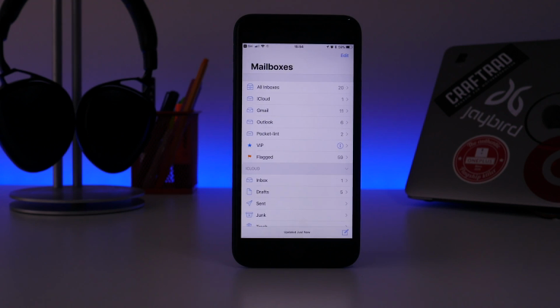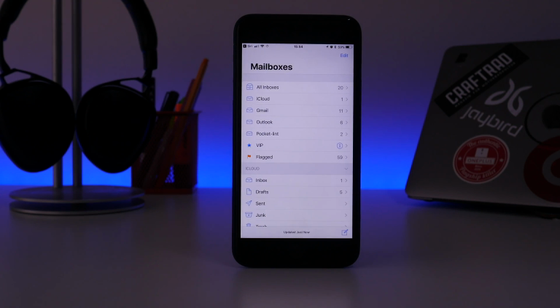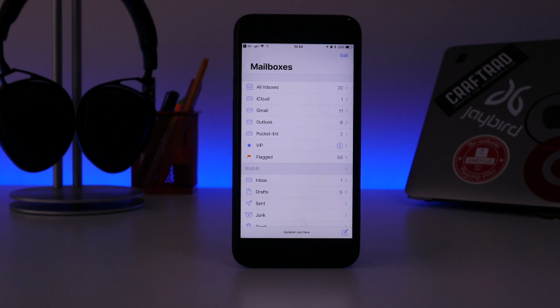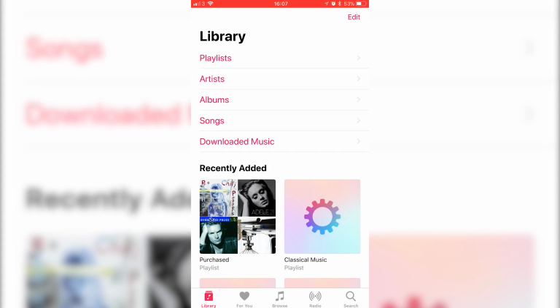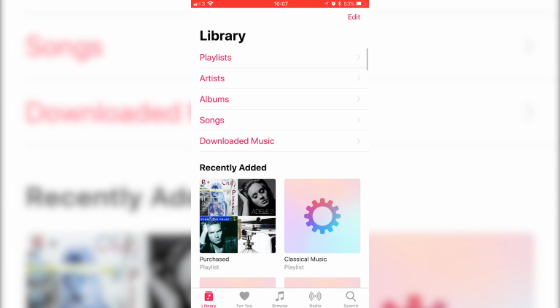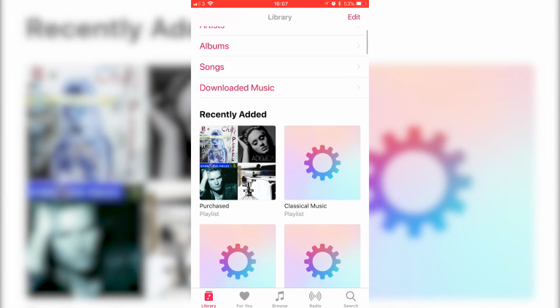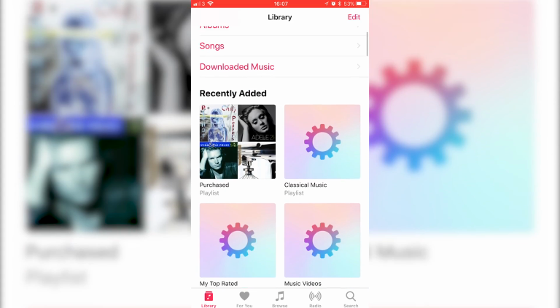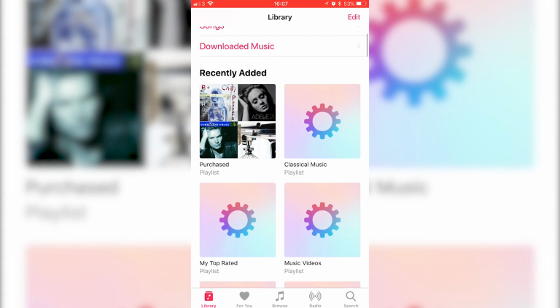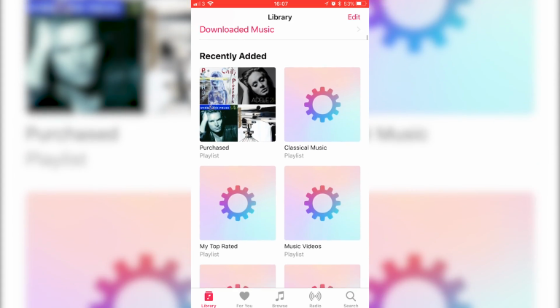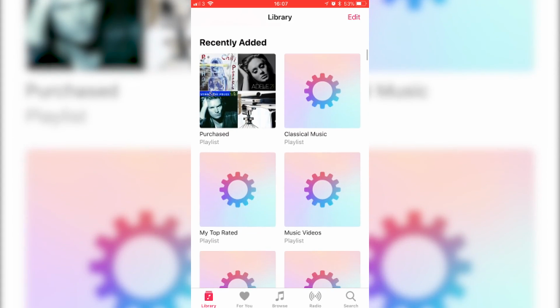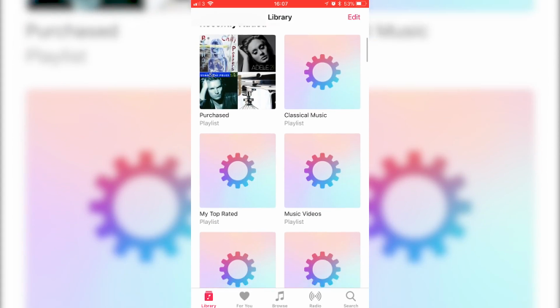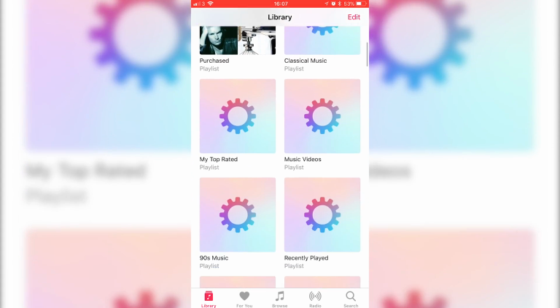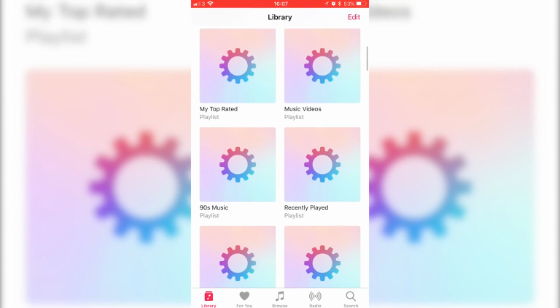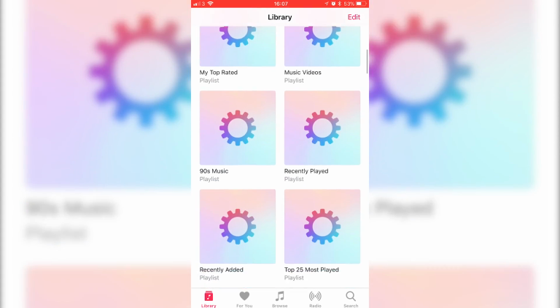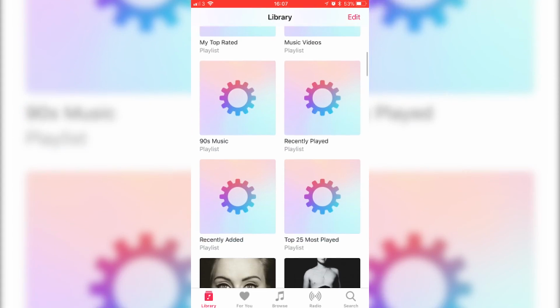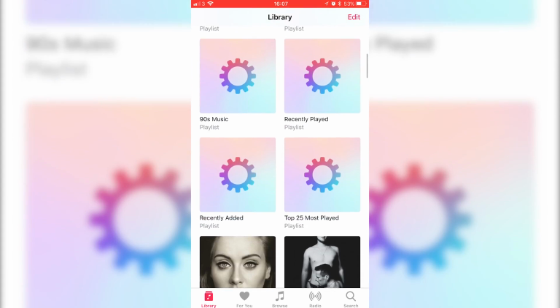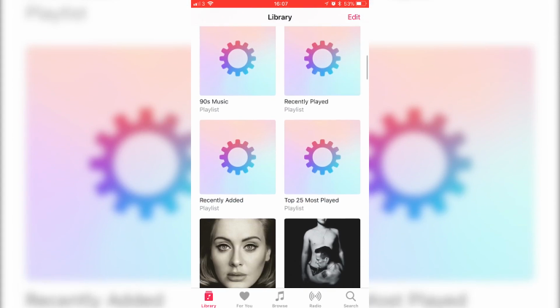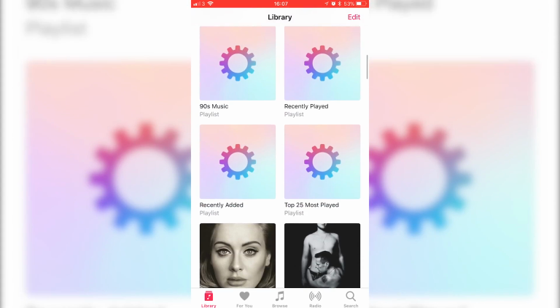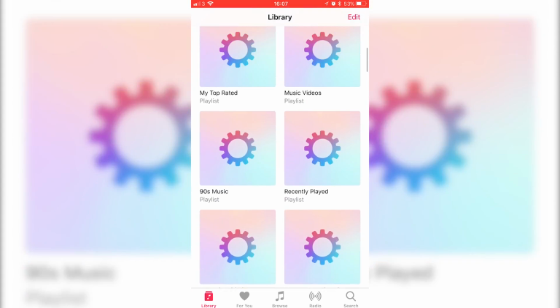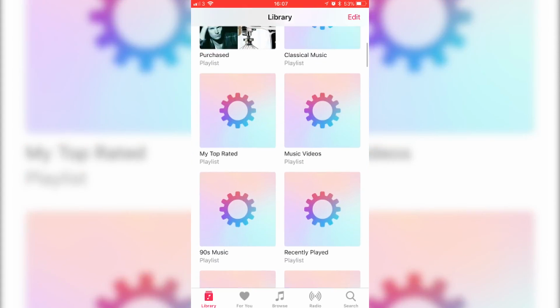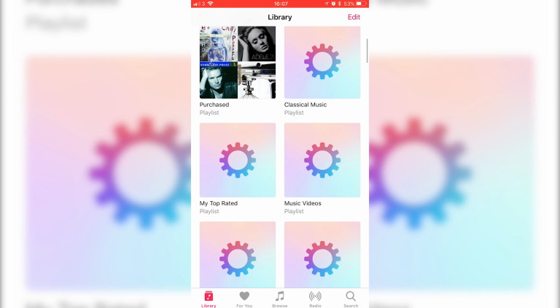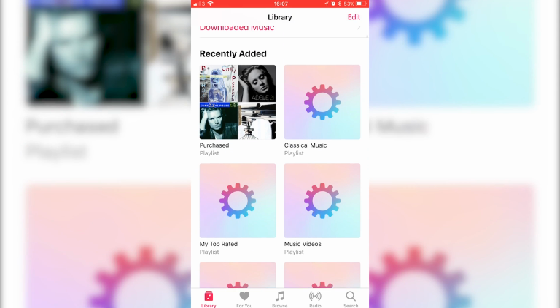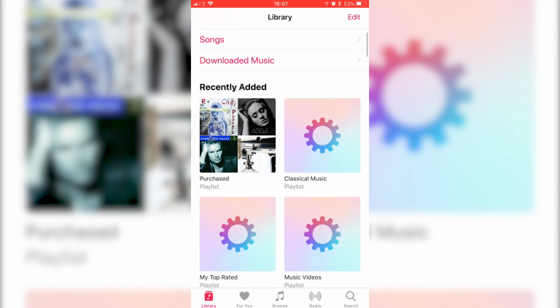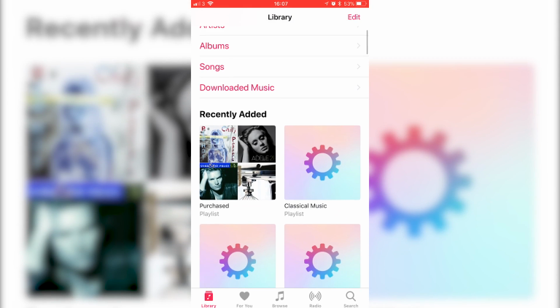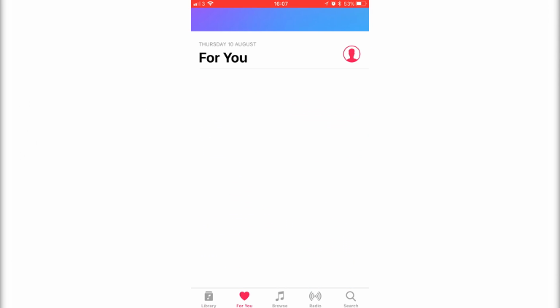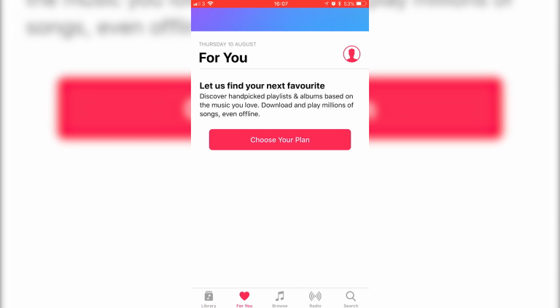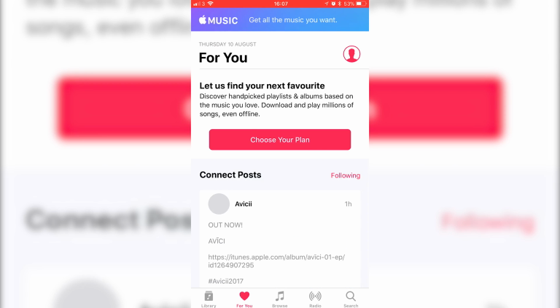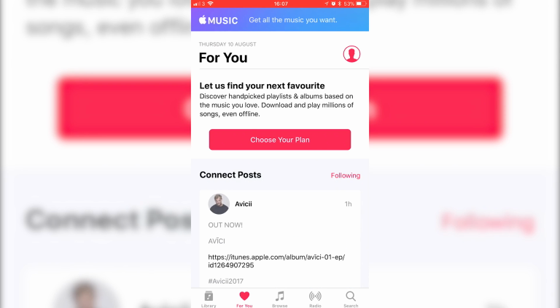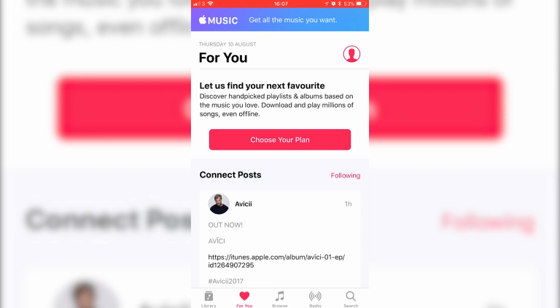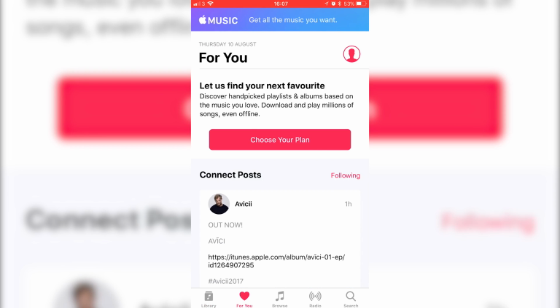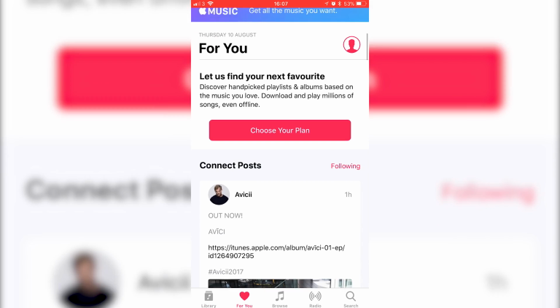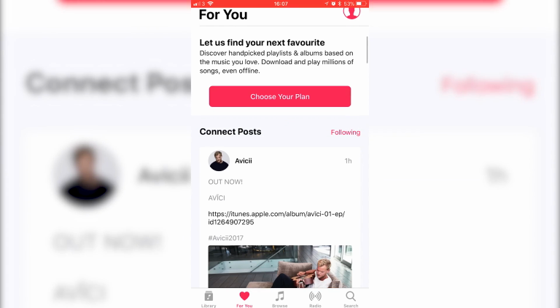You'll find it in Siri, Messages, Mail, the Music app, and a few other standard iPhone apps.